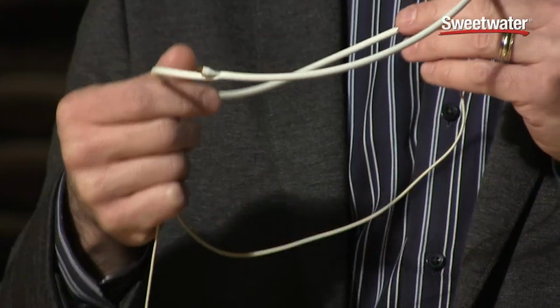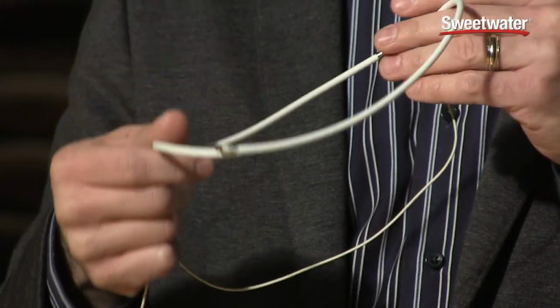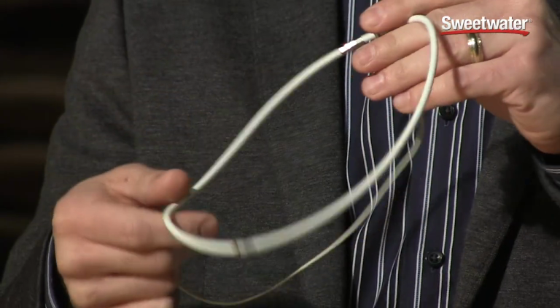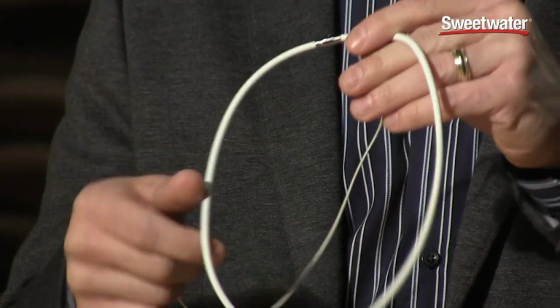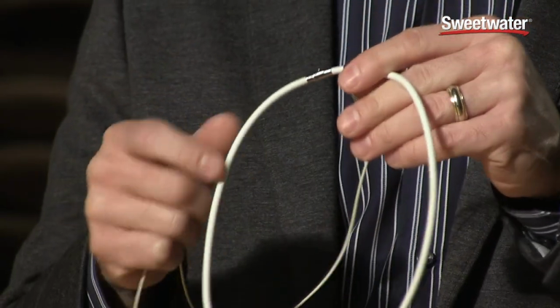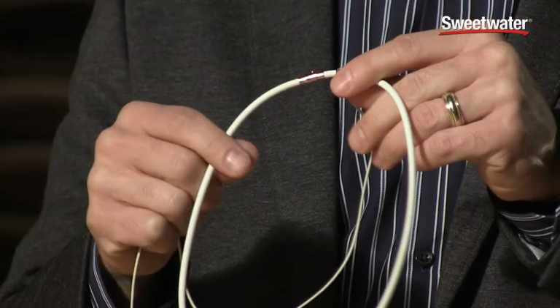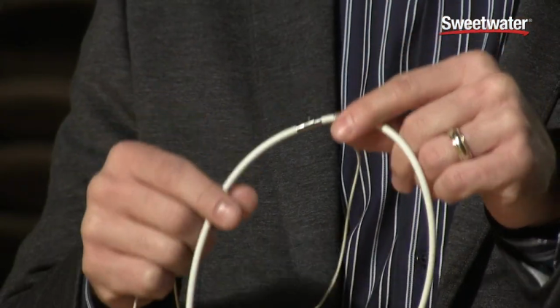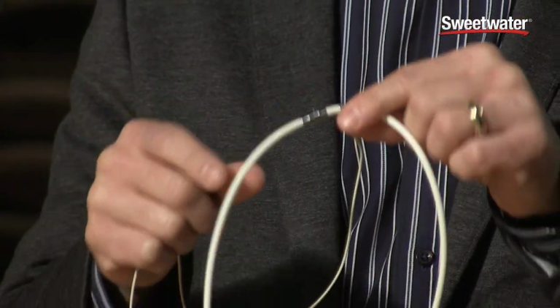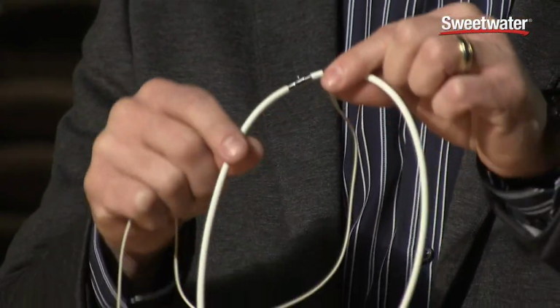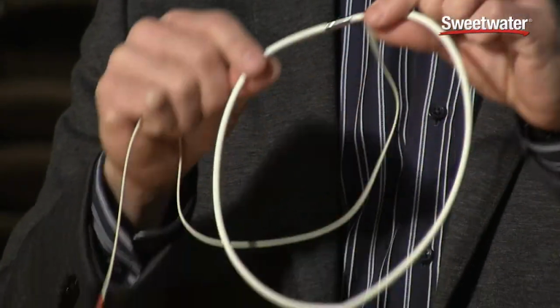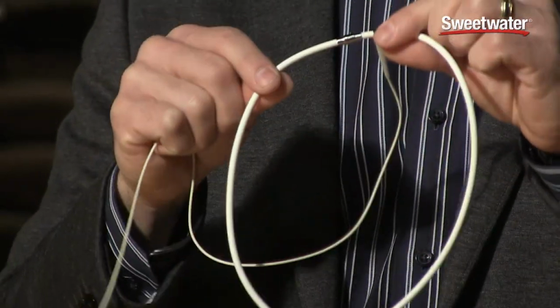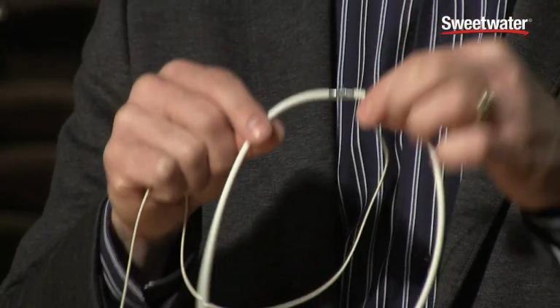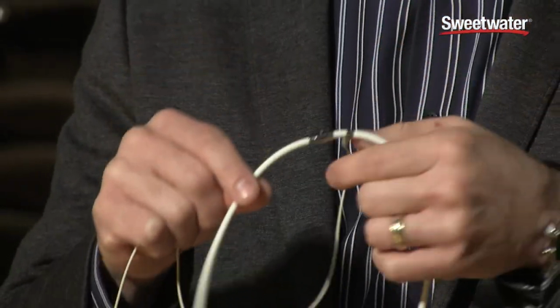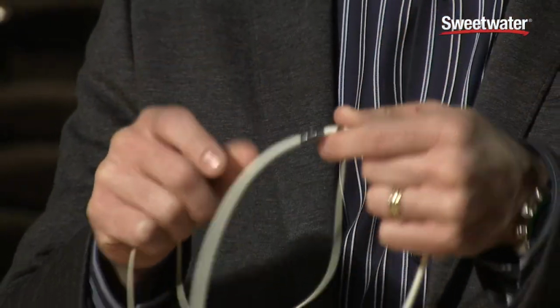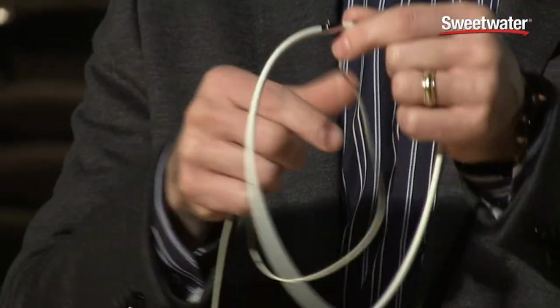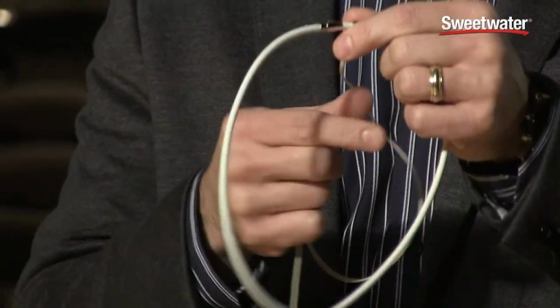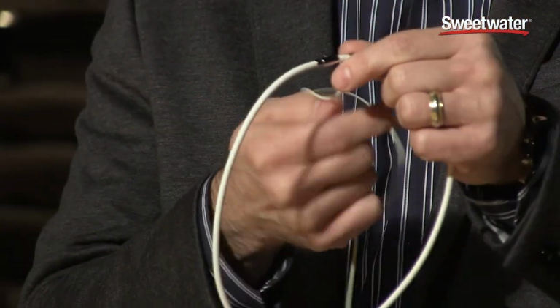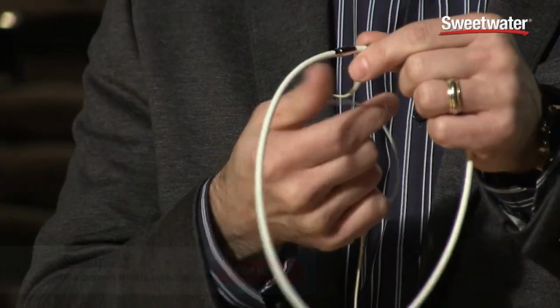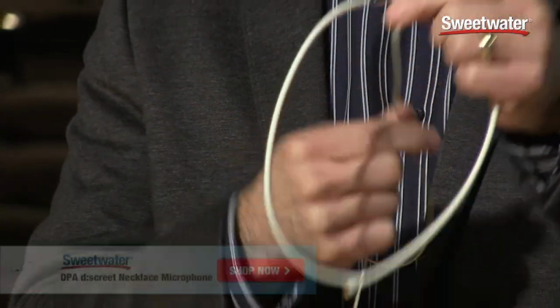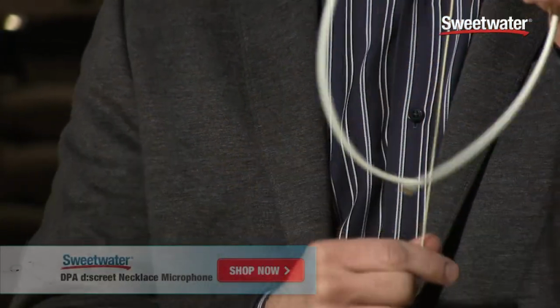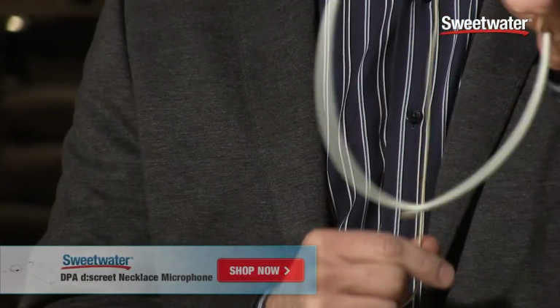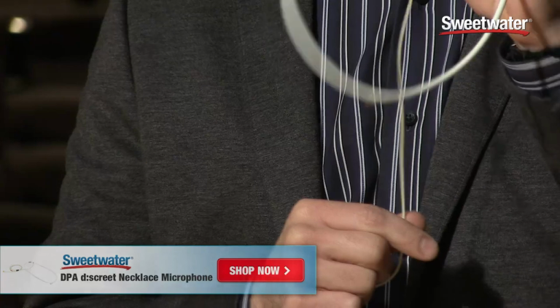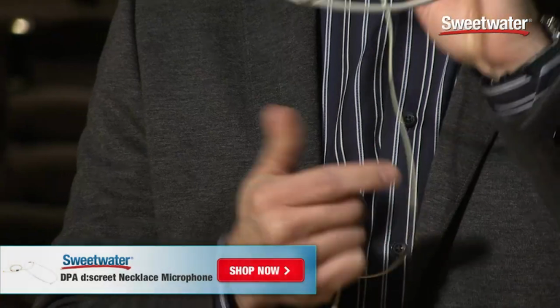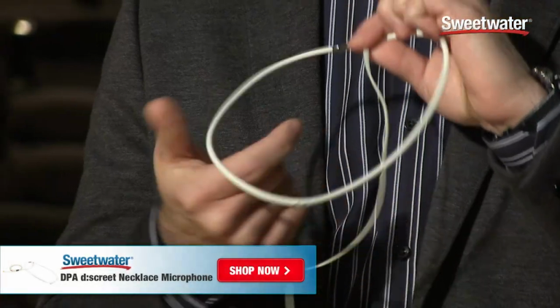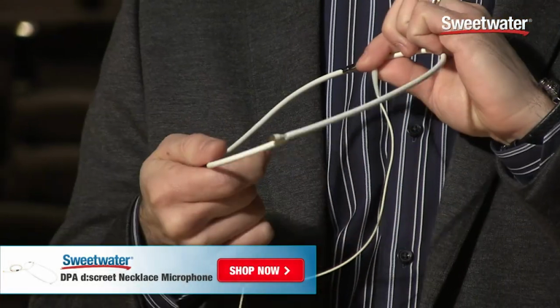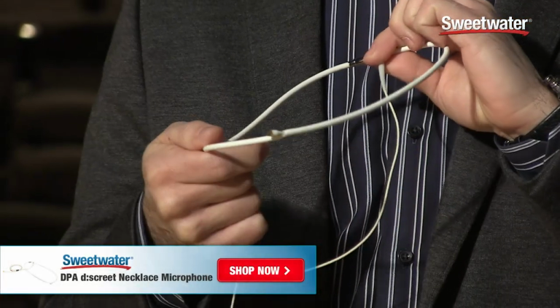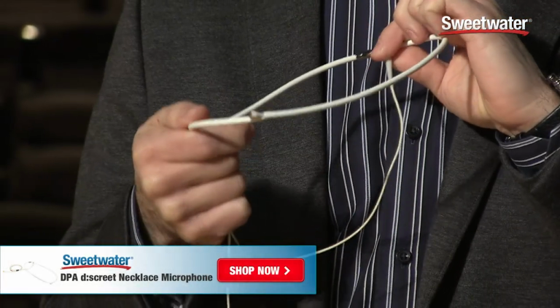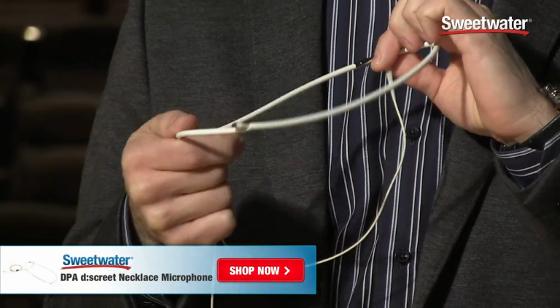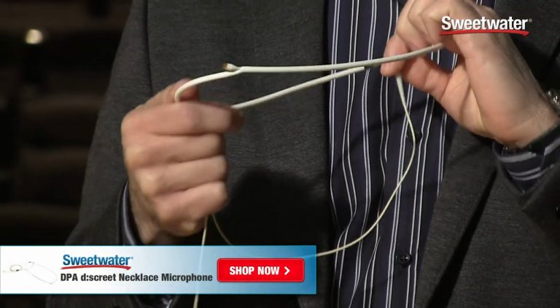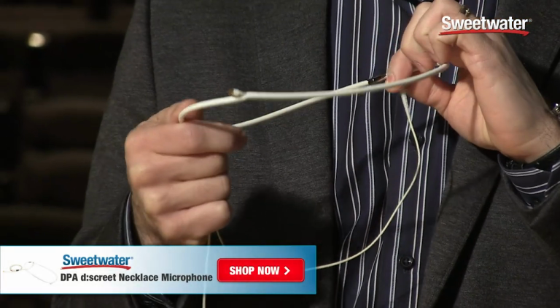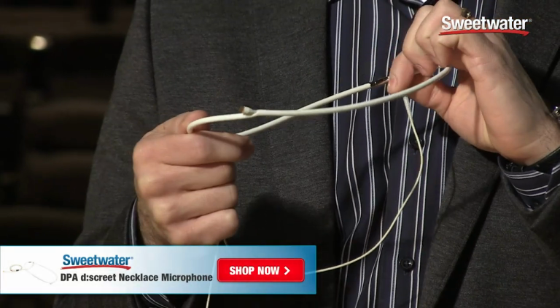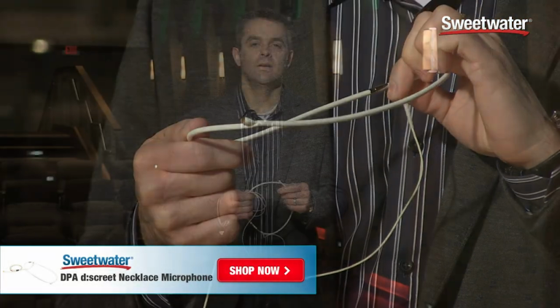This is very simple to put around the neck. The cable runs down the back, always keeps it in position, and it sounds great.